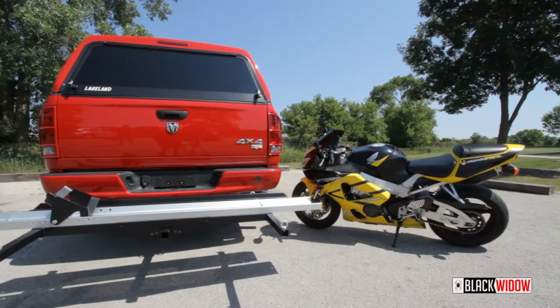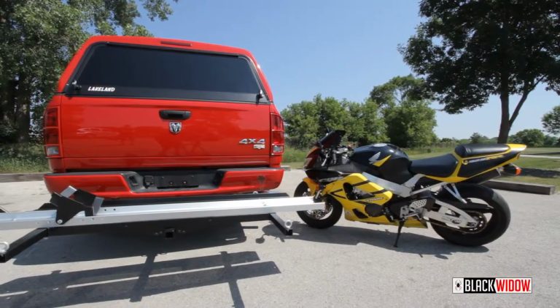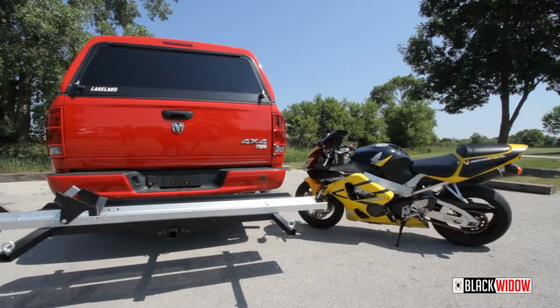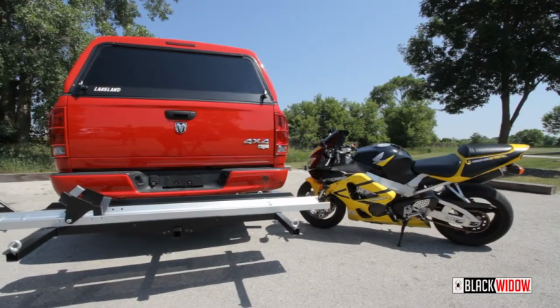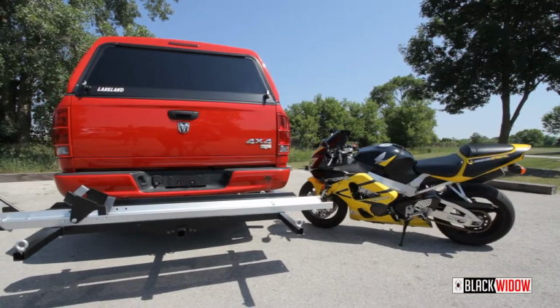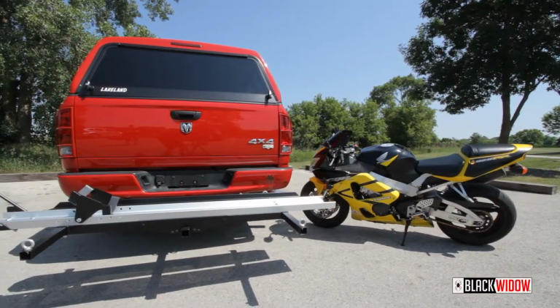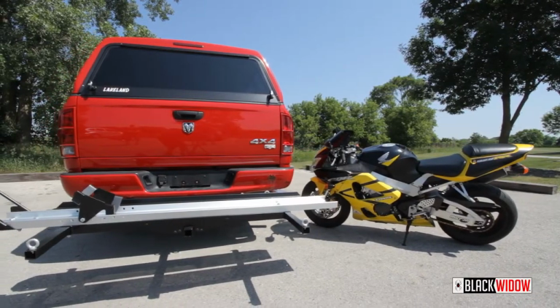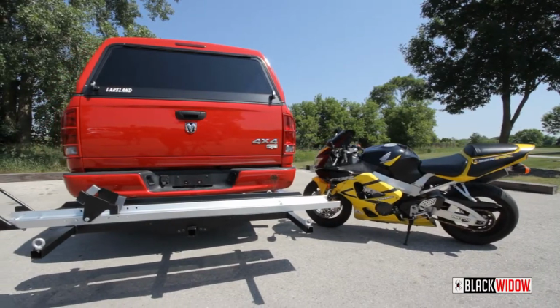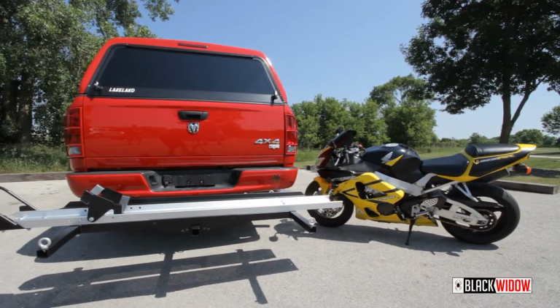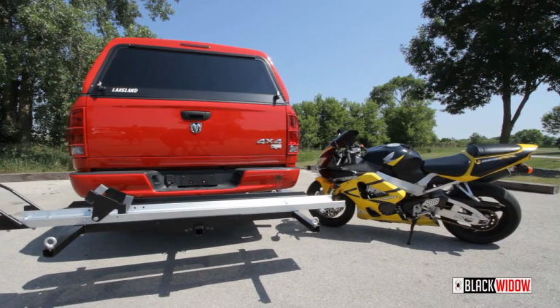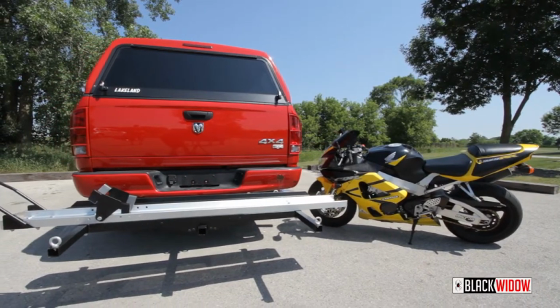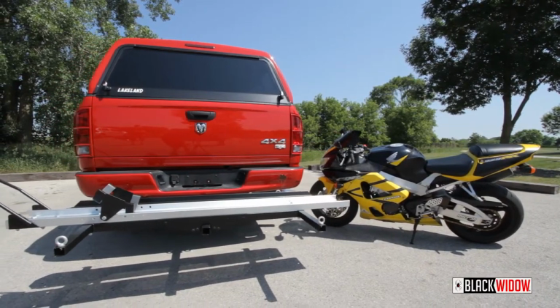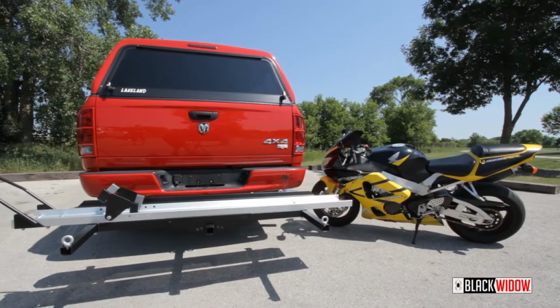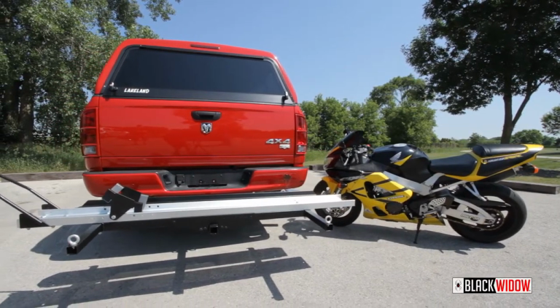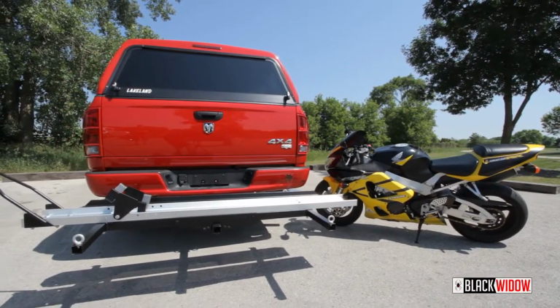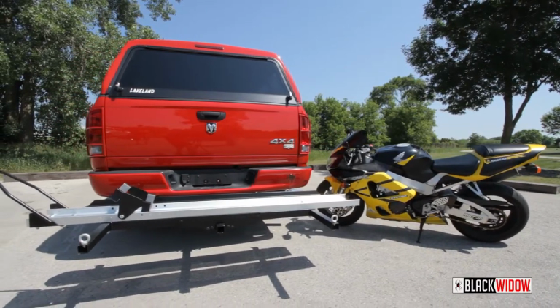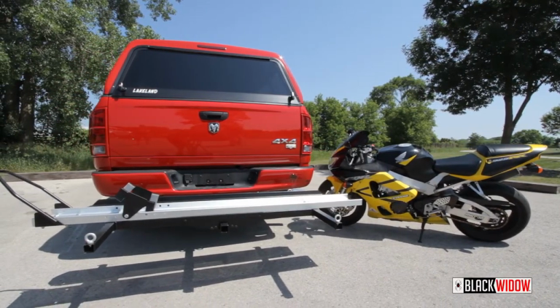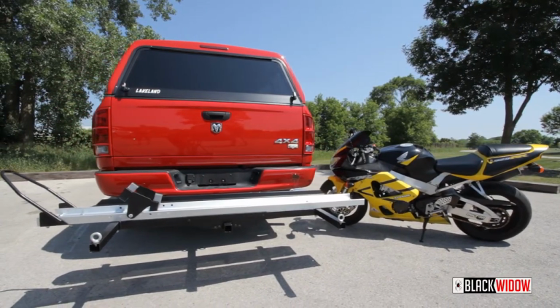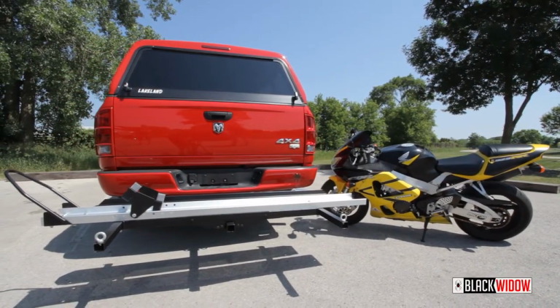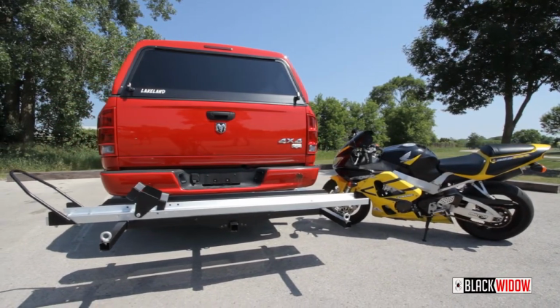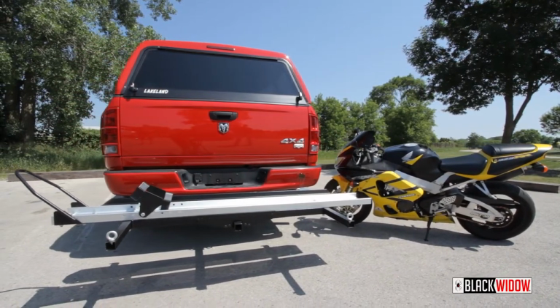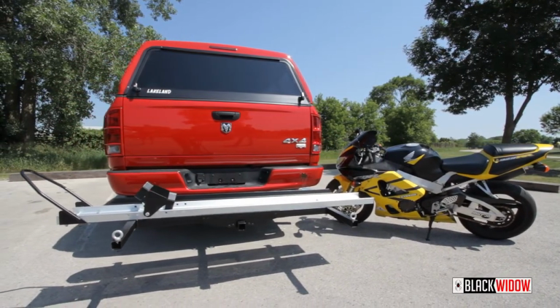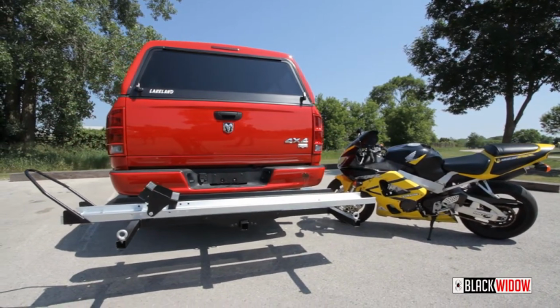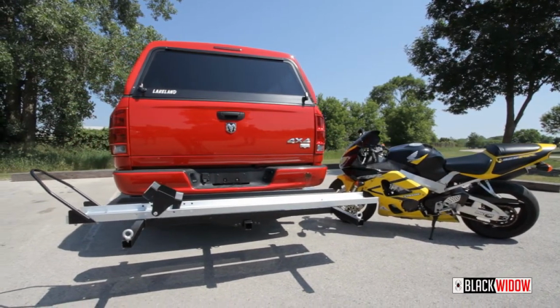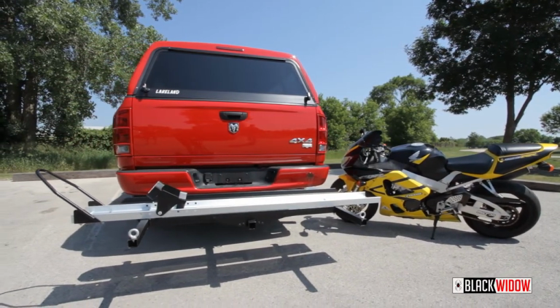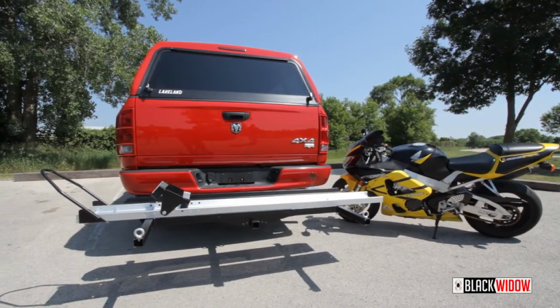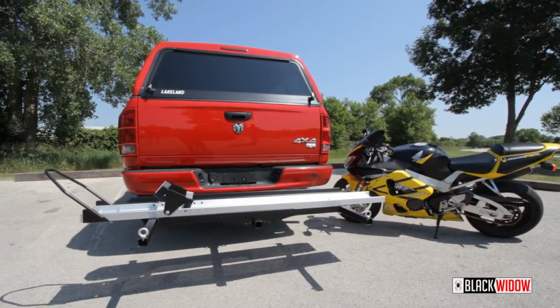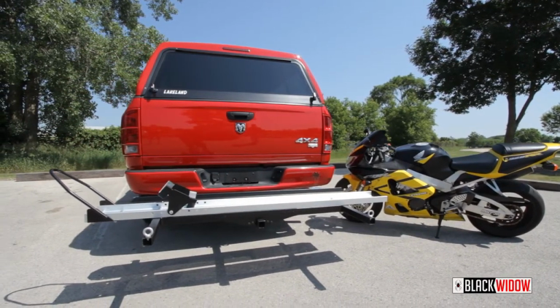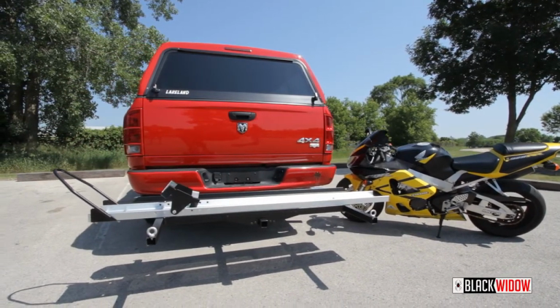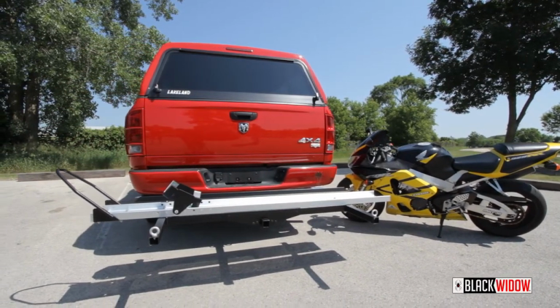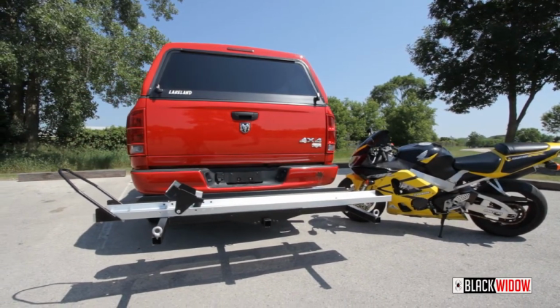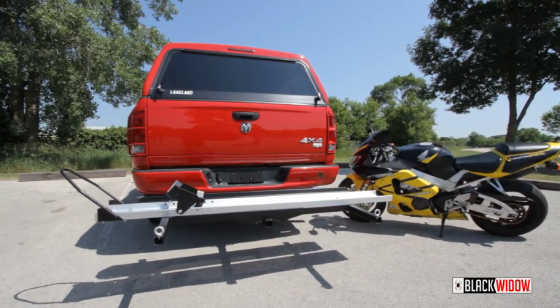Today we're showing you how to properly install the SMC600R motorcycle carrier.